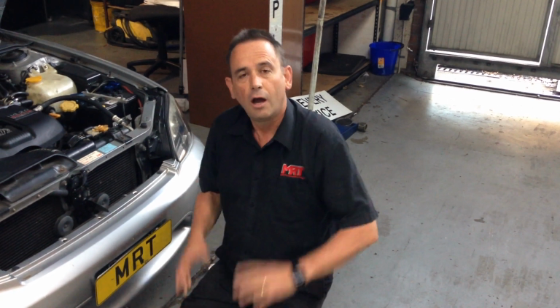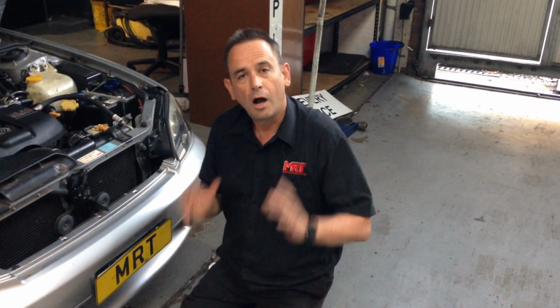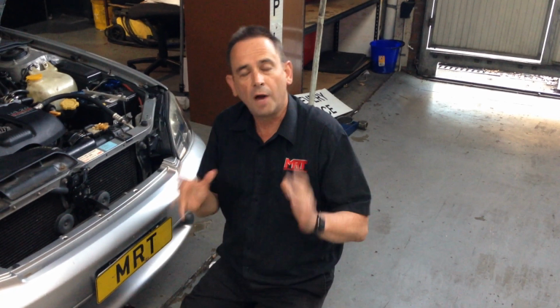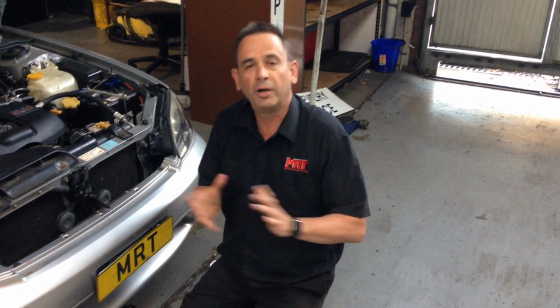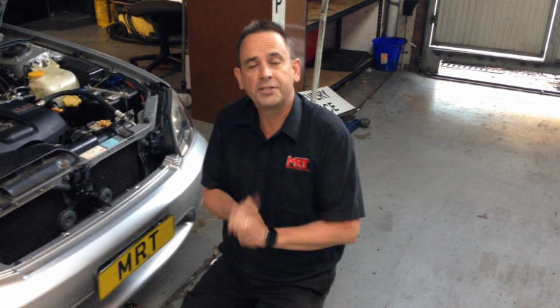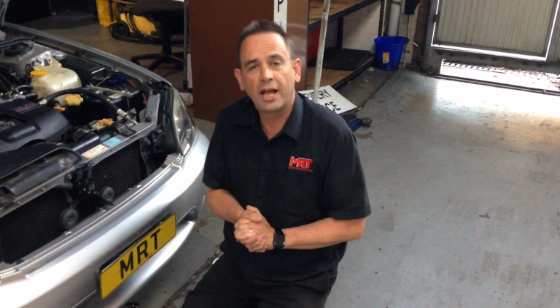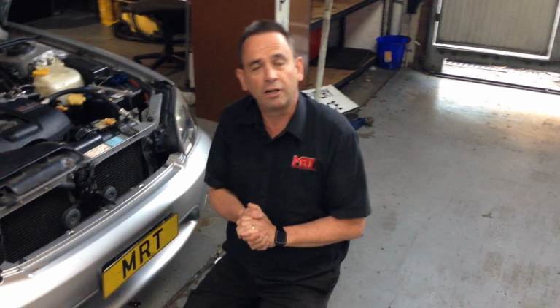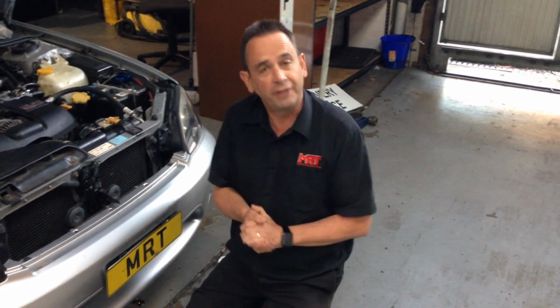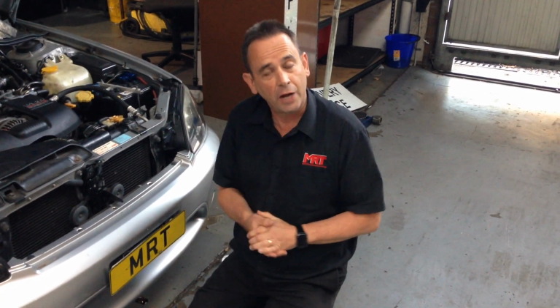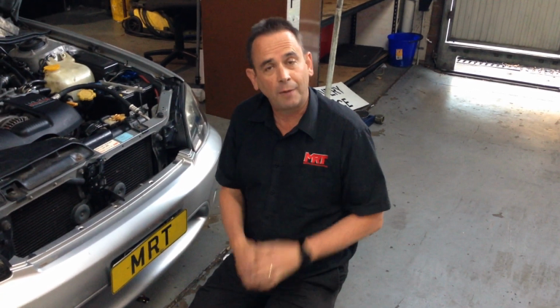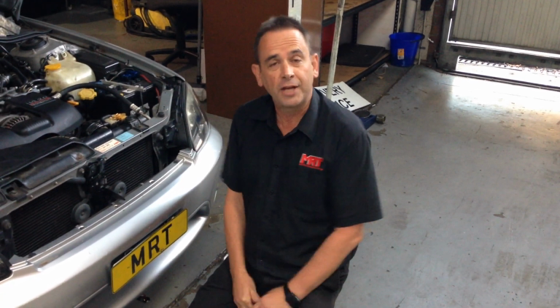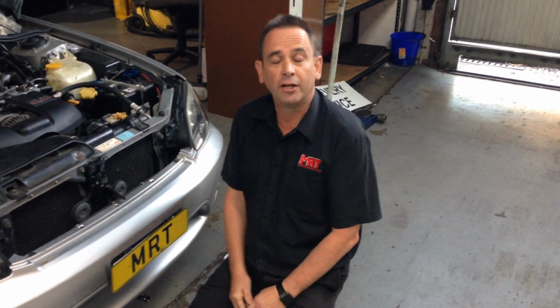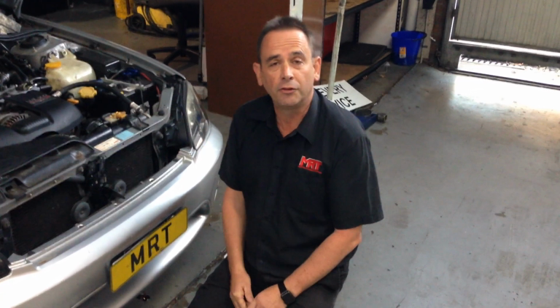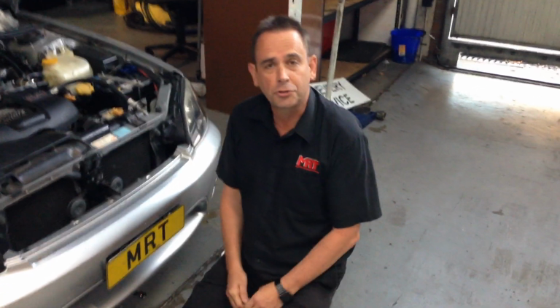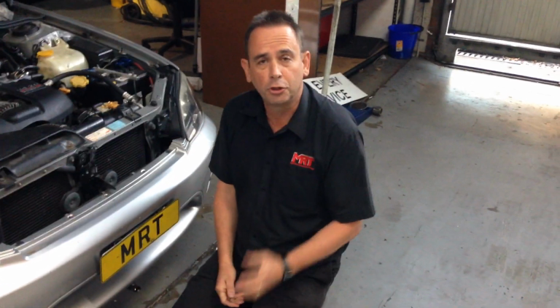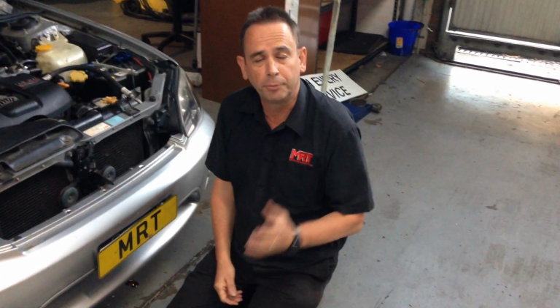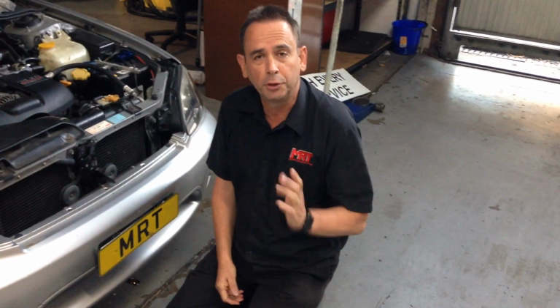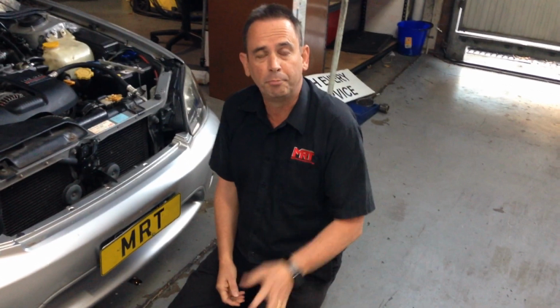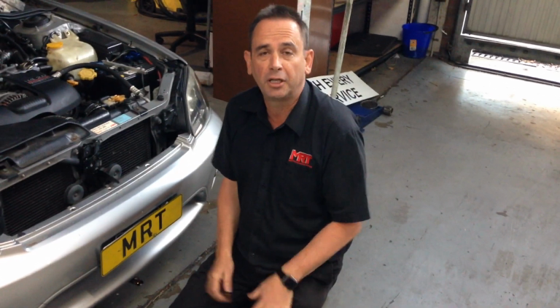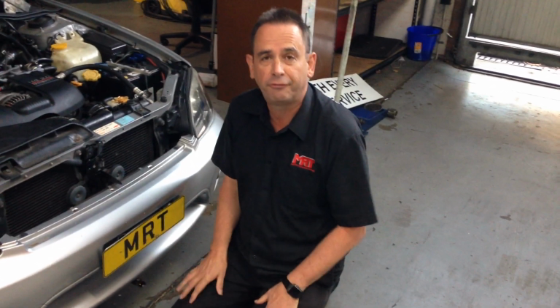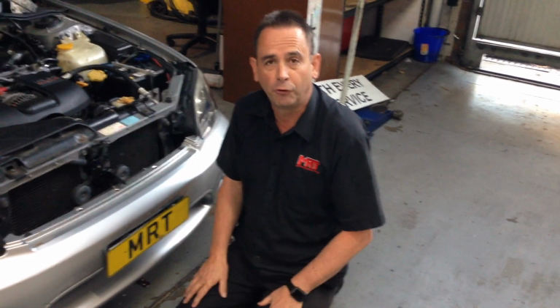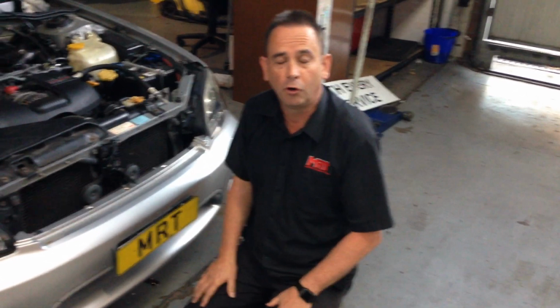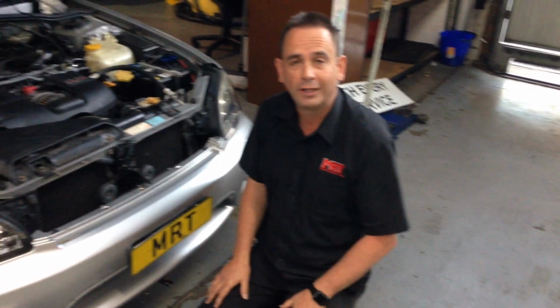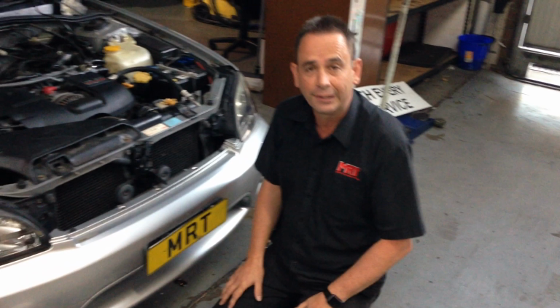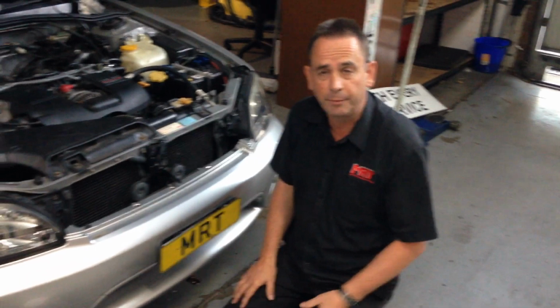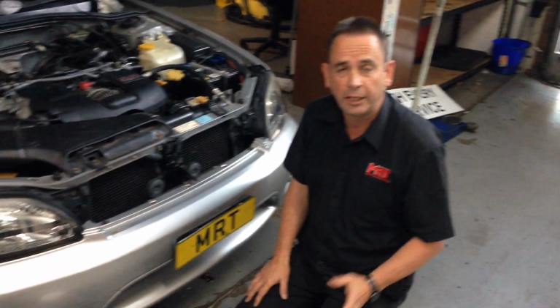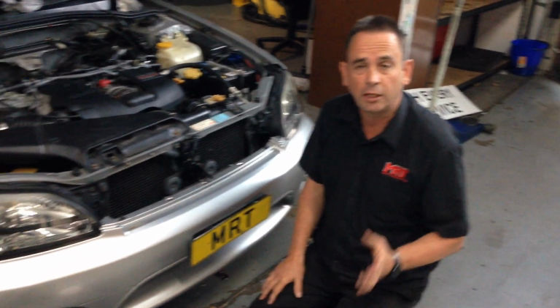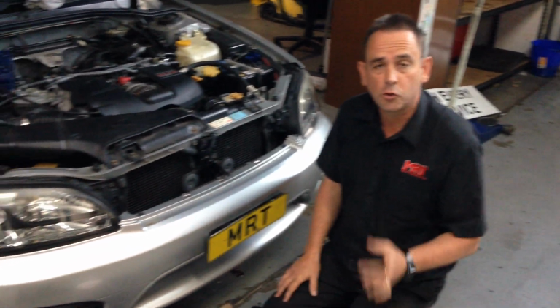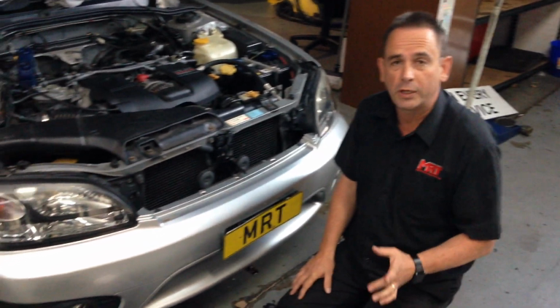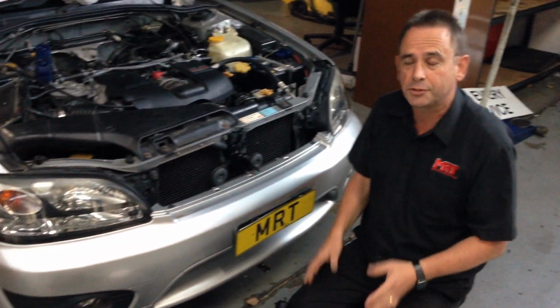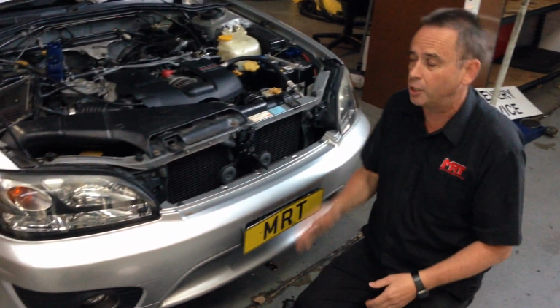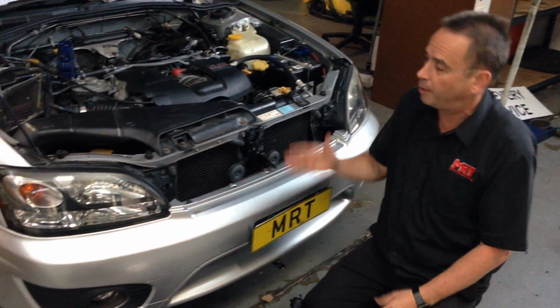Hi, I'm Brad. Today I've got a video update on the Subaru B4 Liberty Twin Turbo.